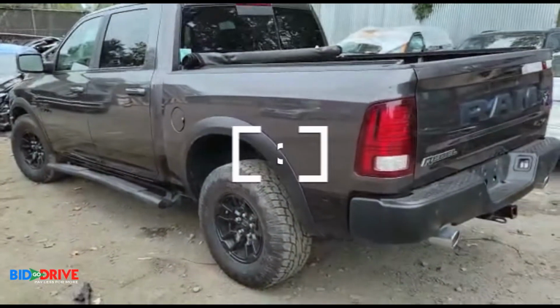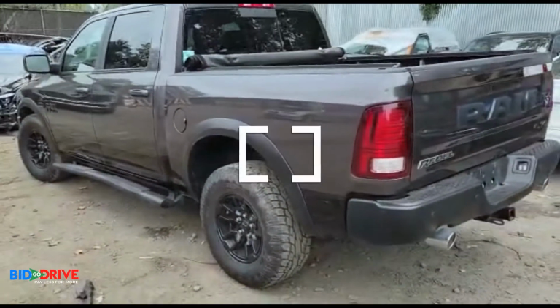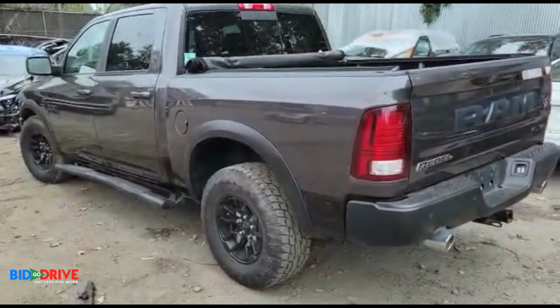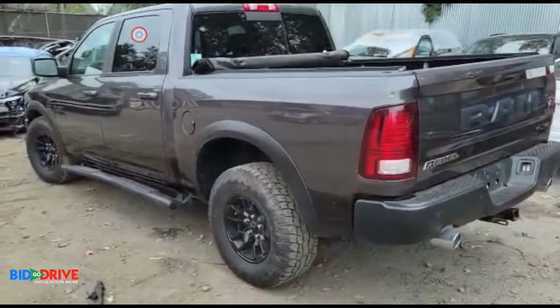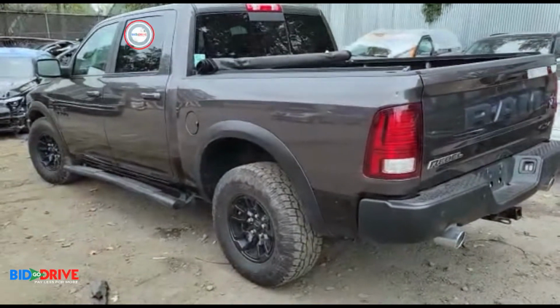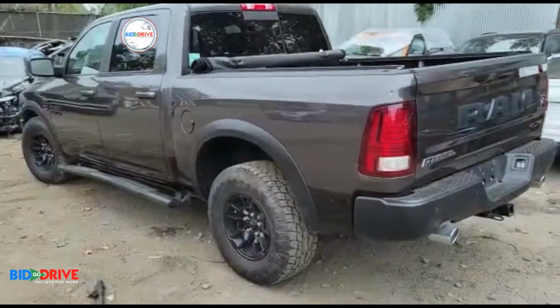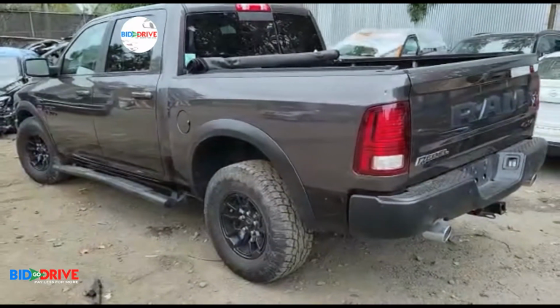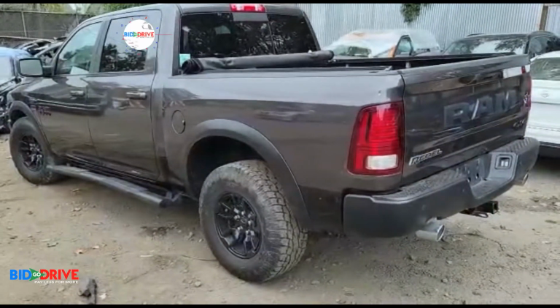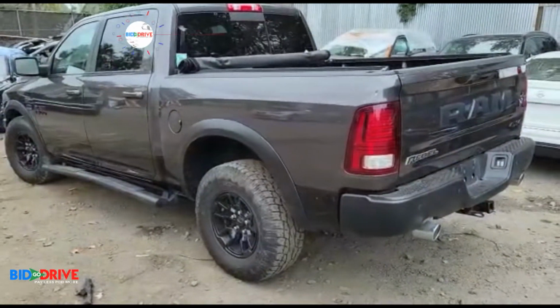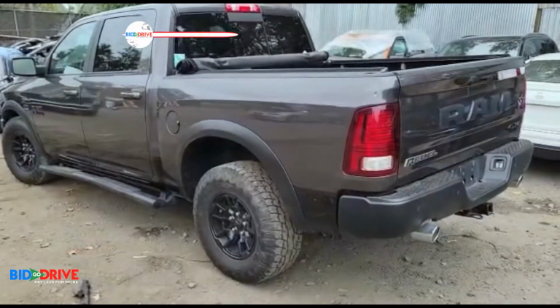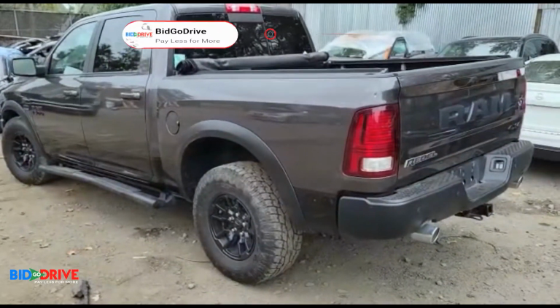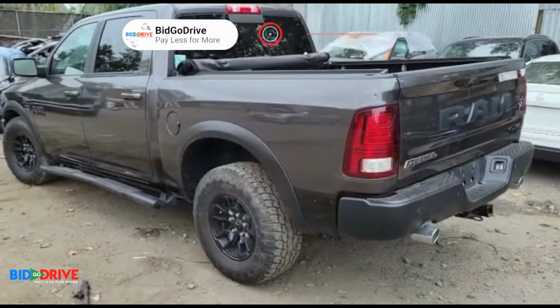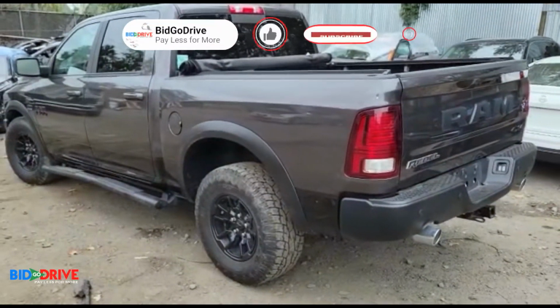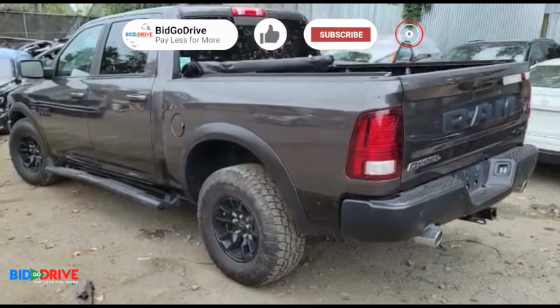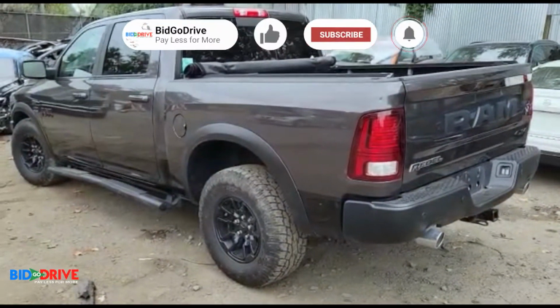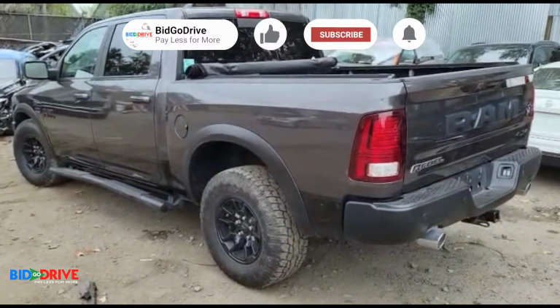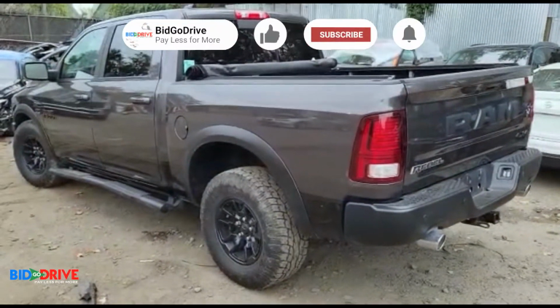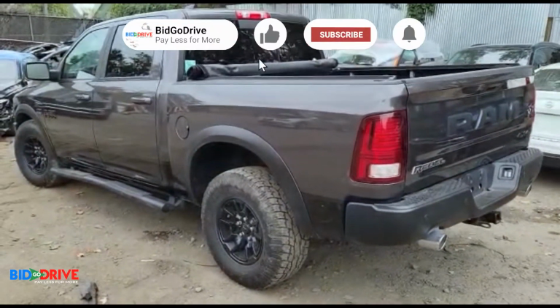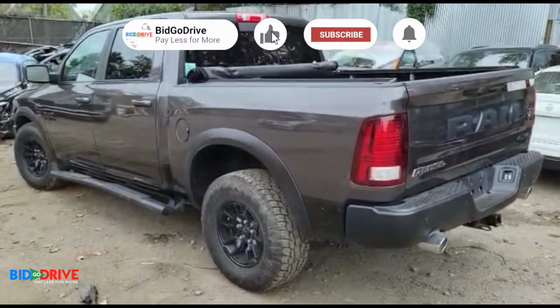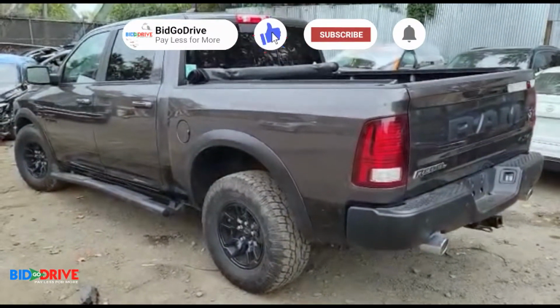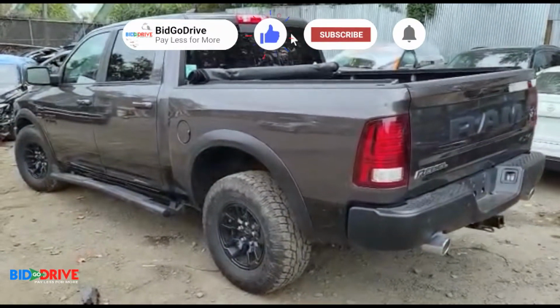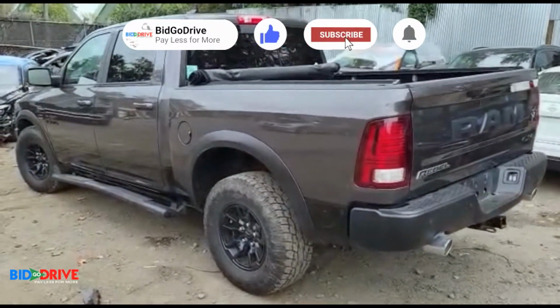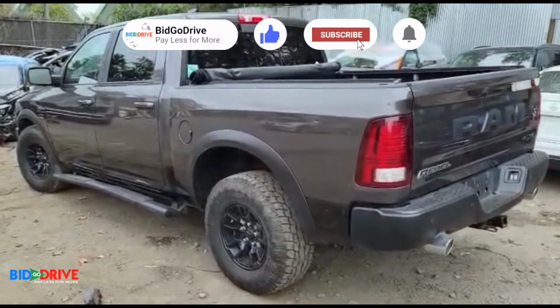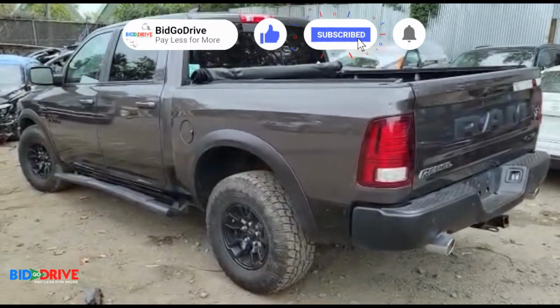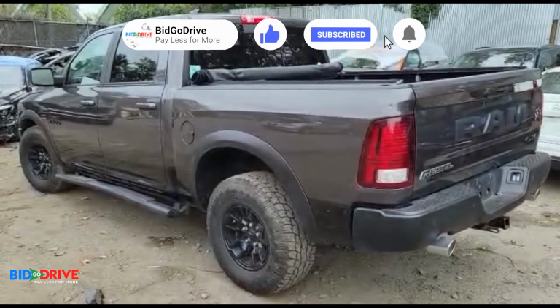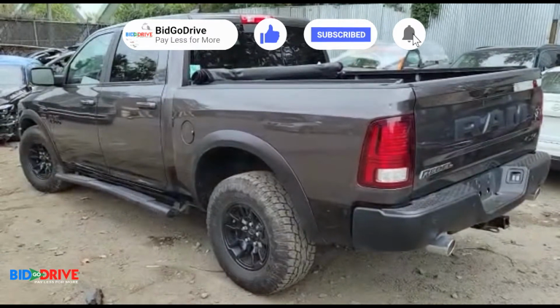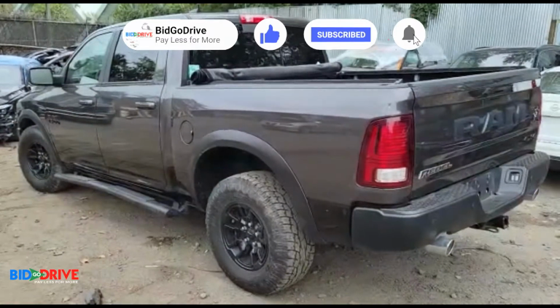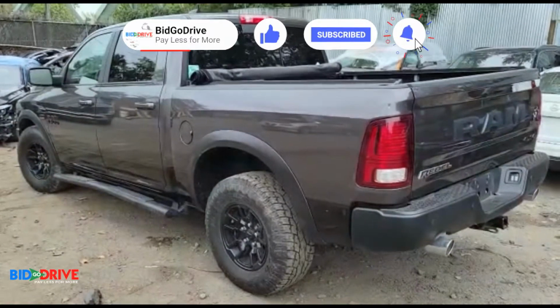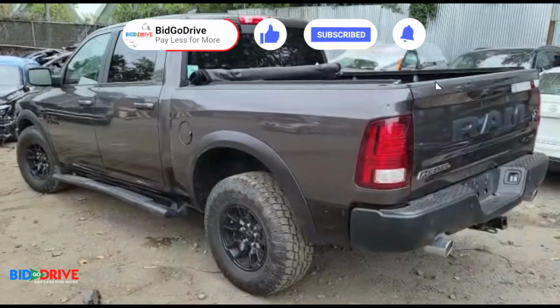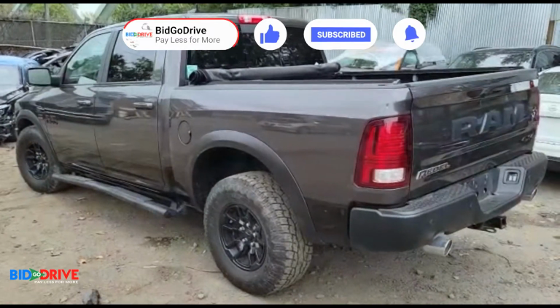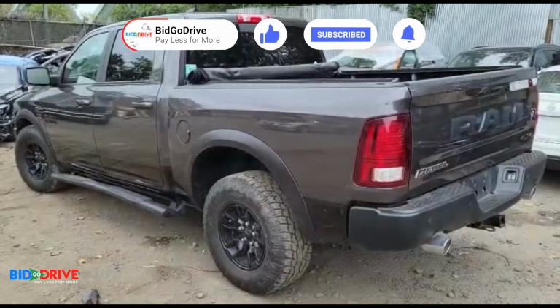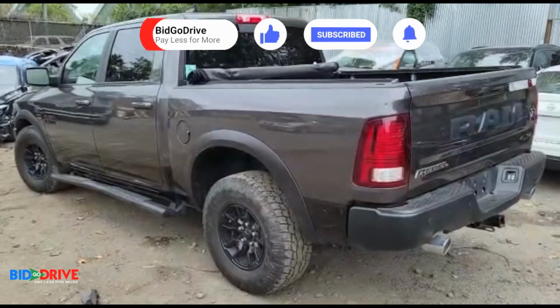For anybody that needs a good 4x4 work truck, we're going to post it on the site soon. Thanks for watching.